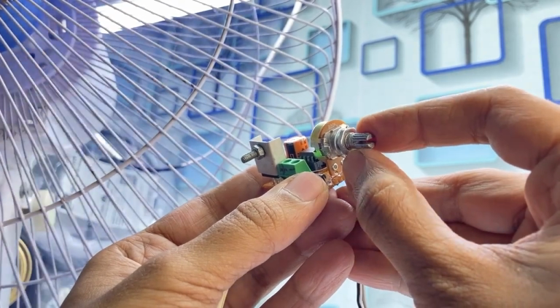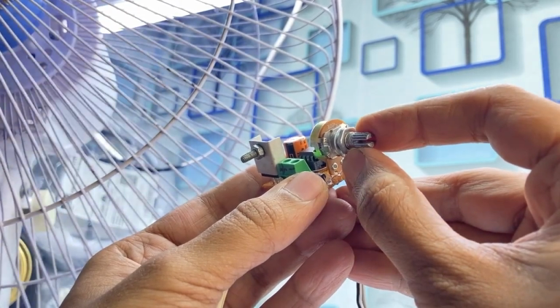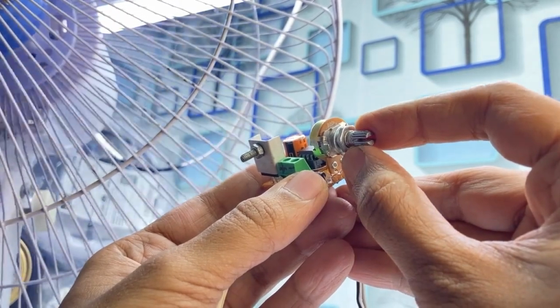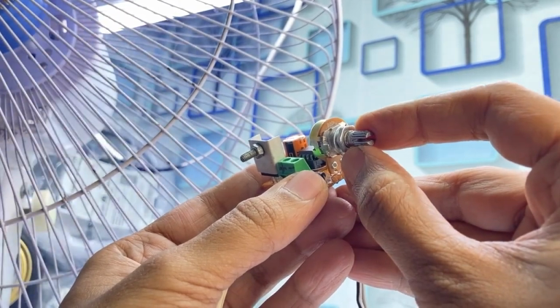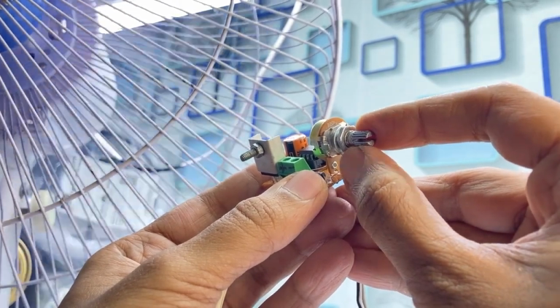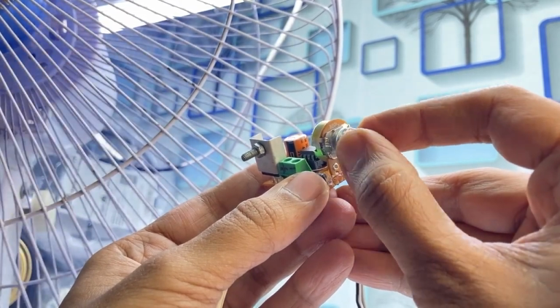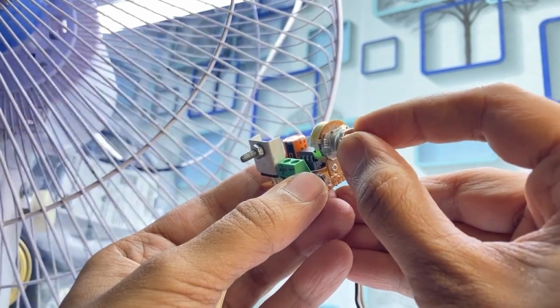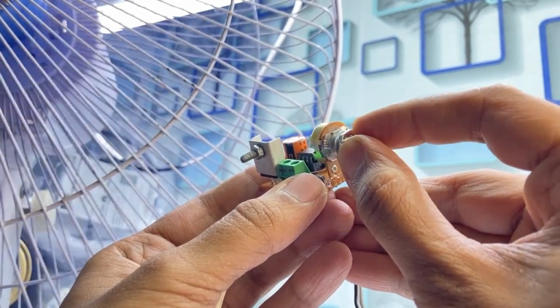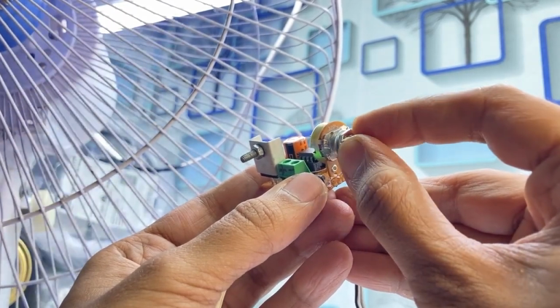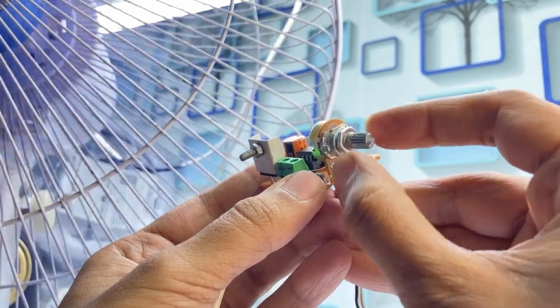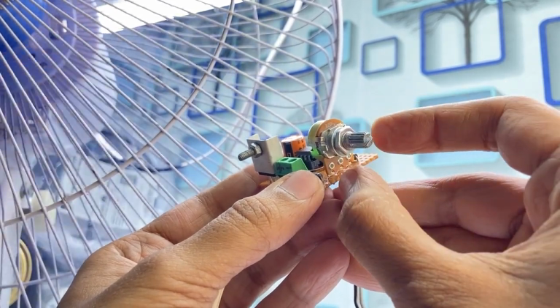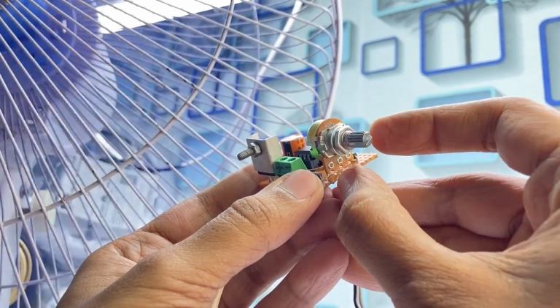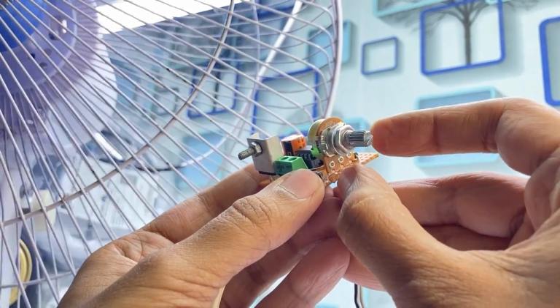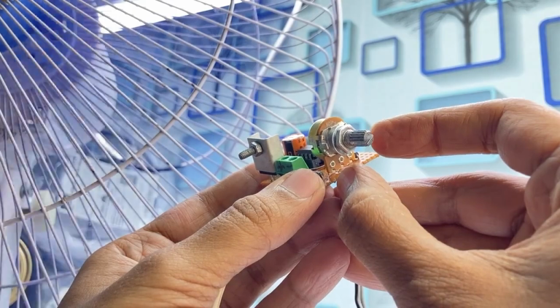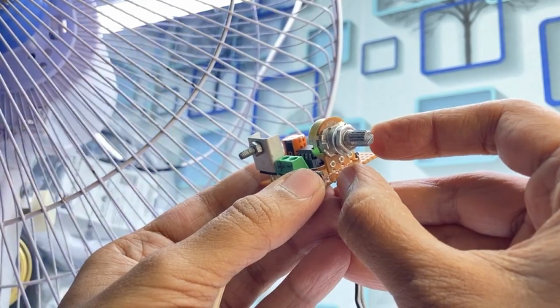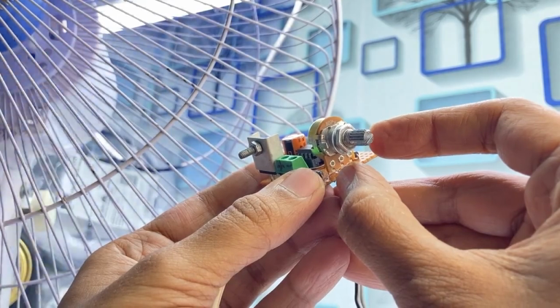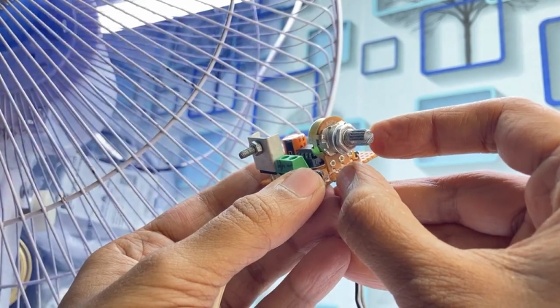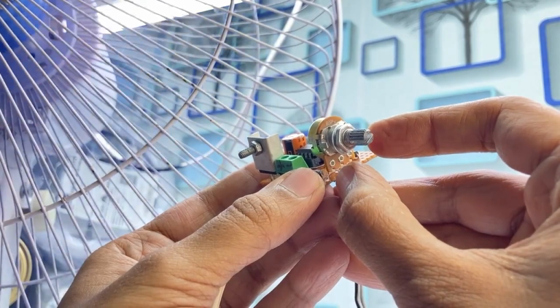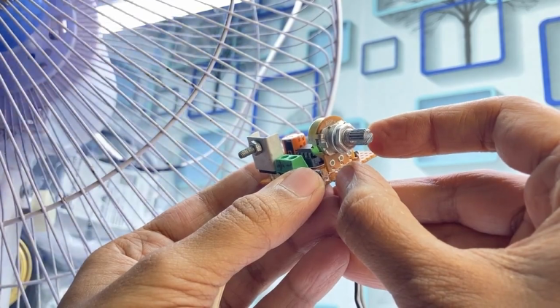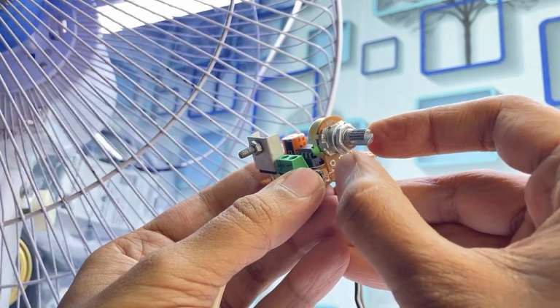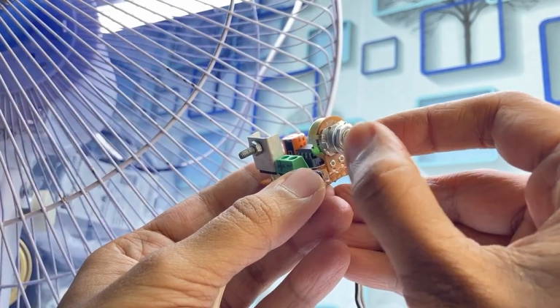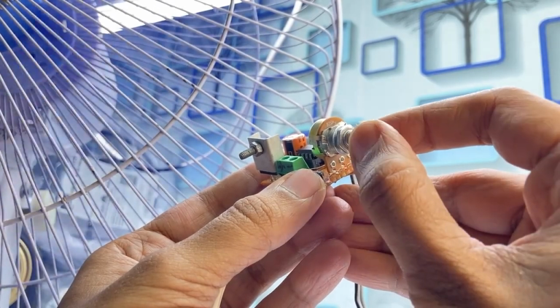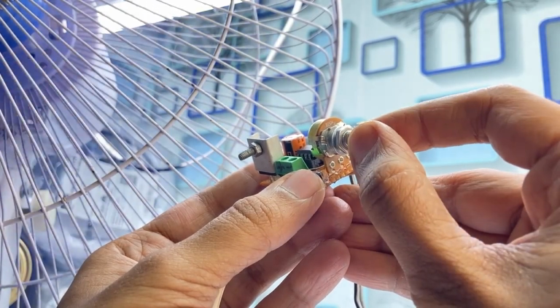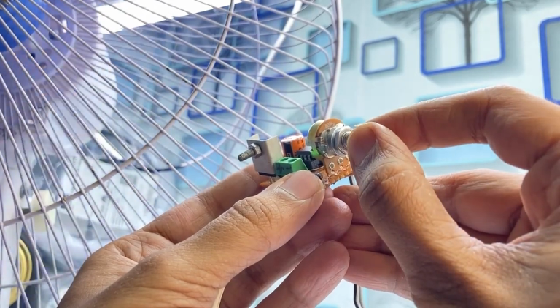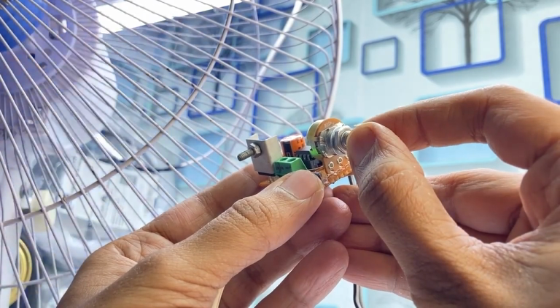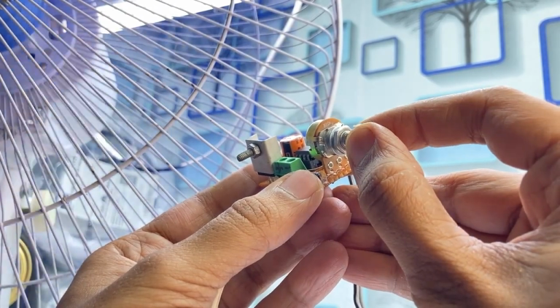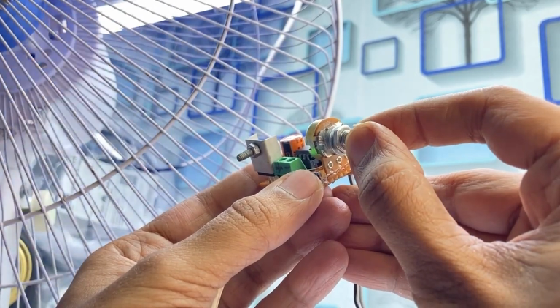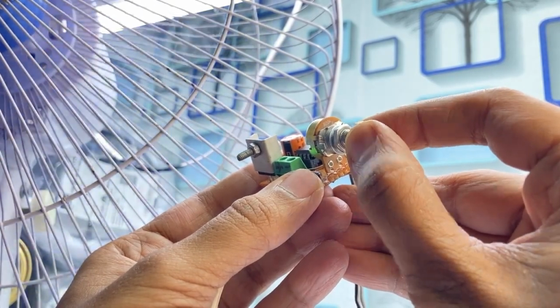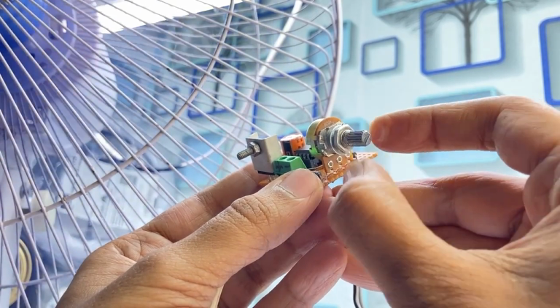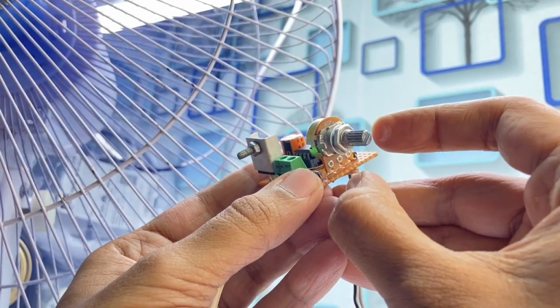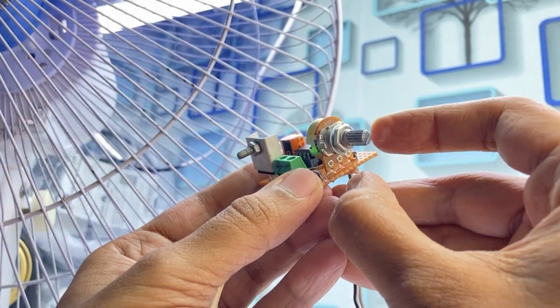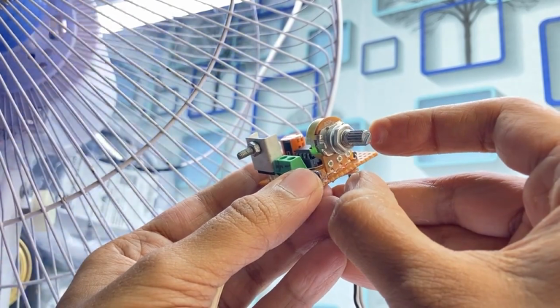You can see the circuit is working perfectly. Thank you for watching. See you soon in the next video.